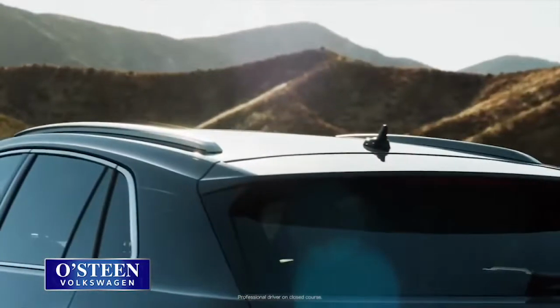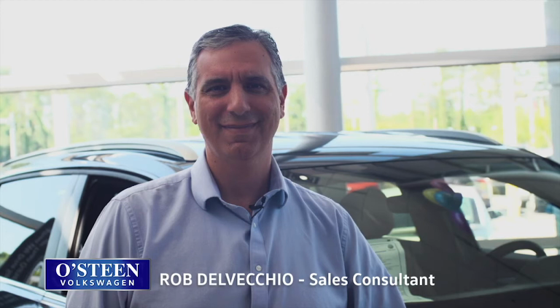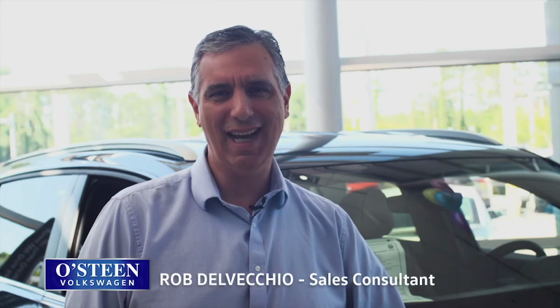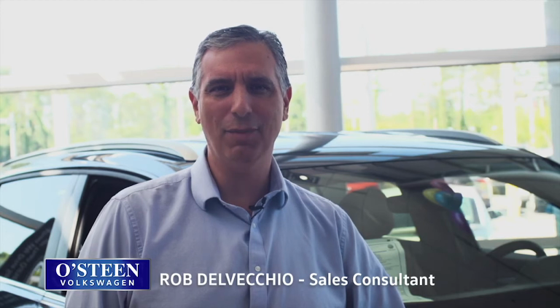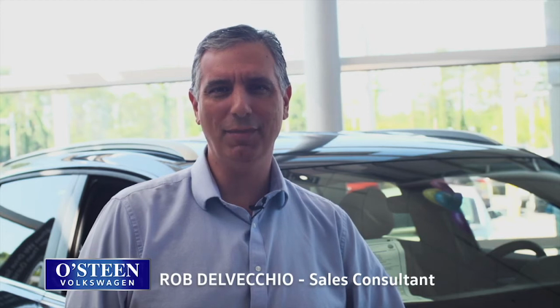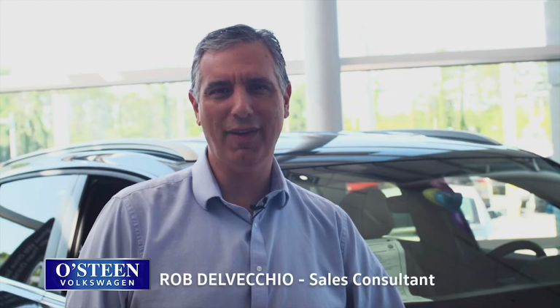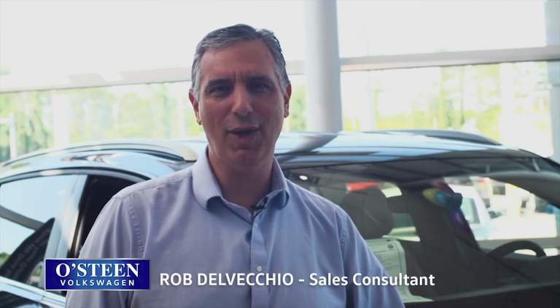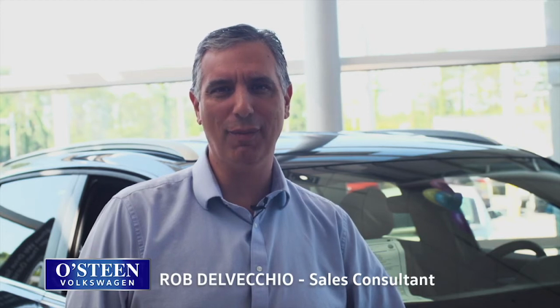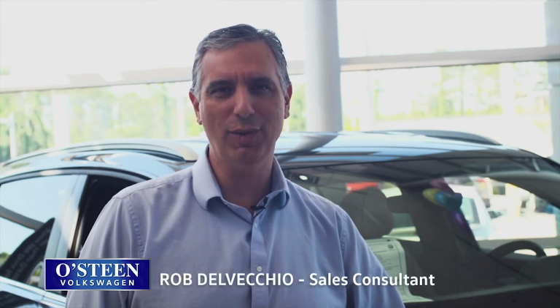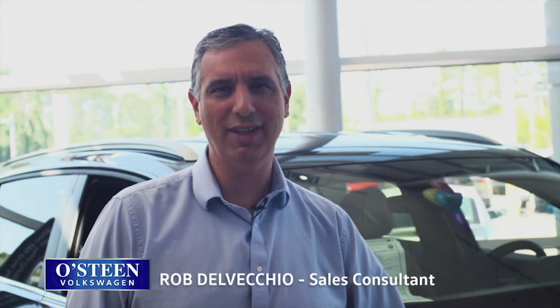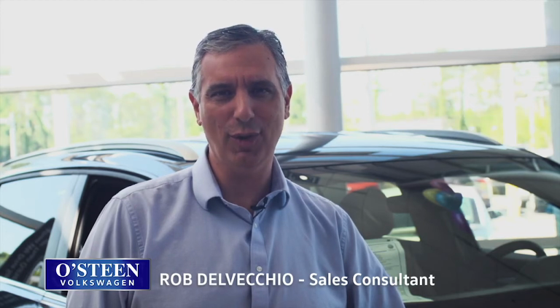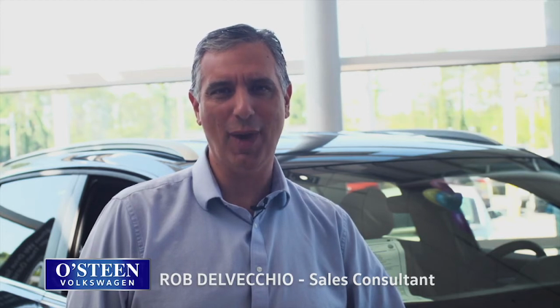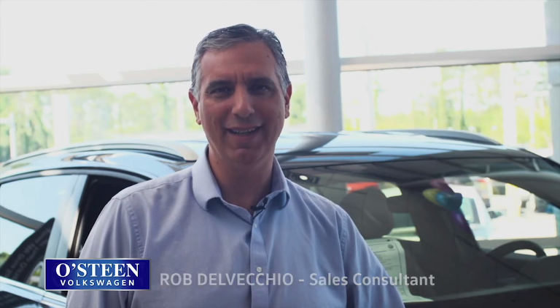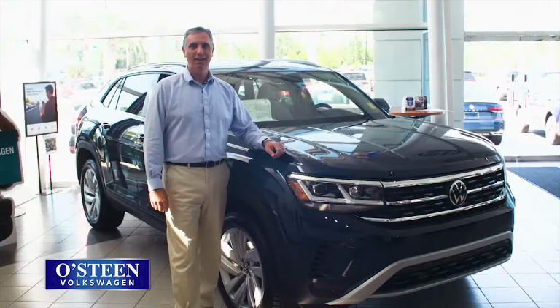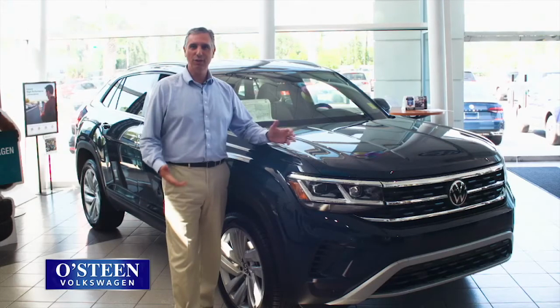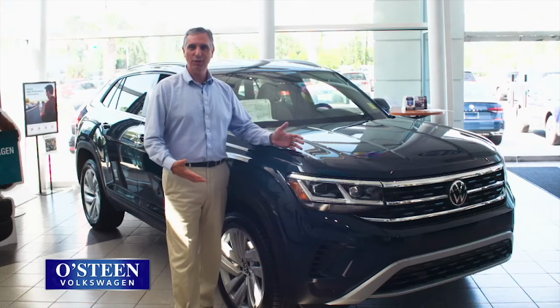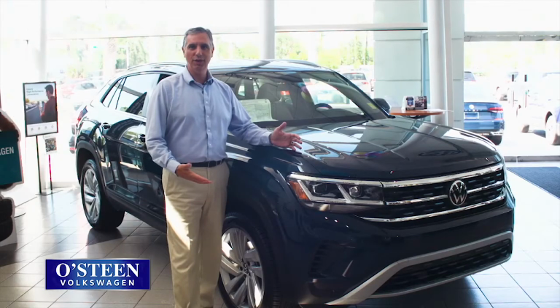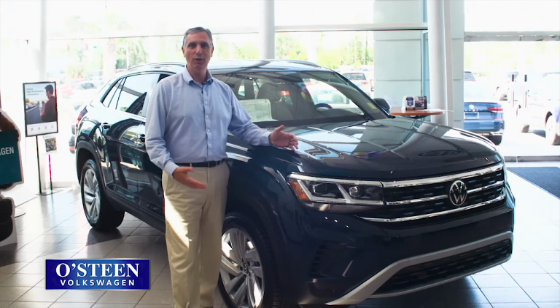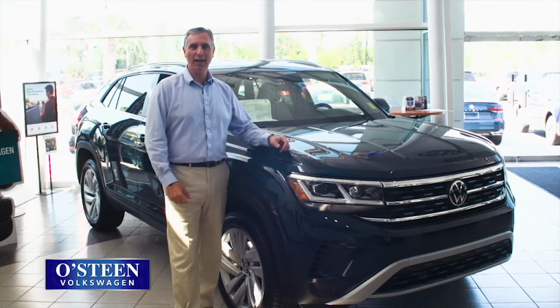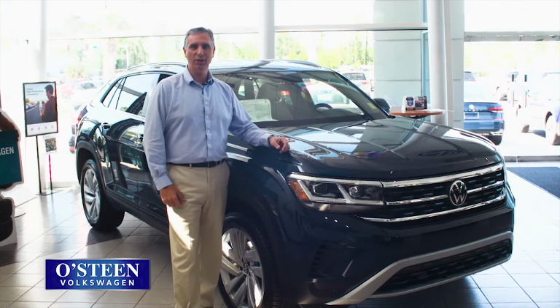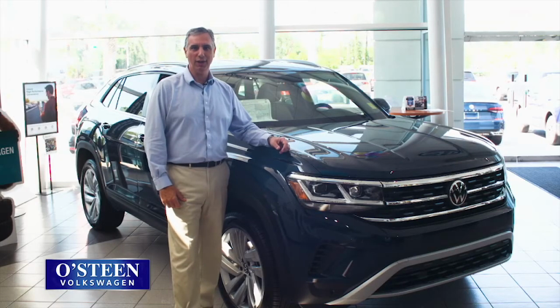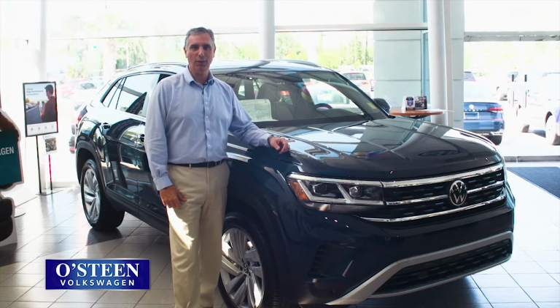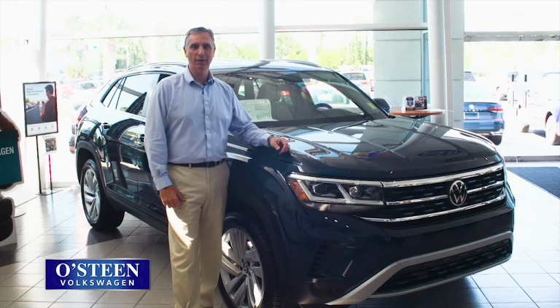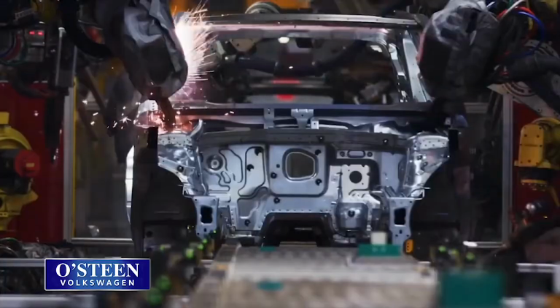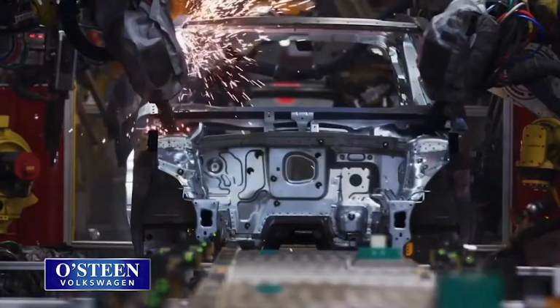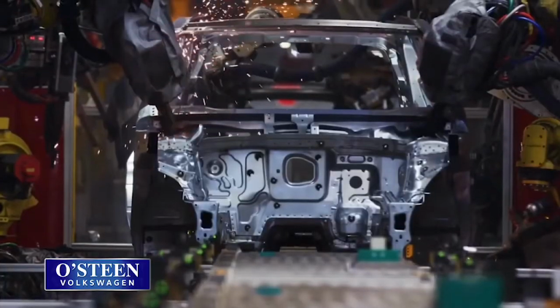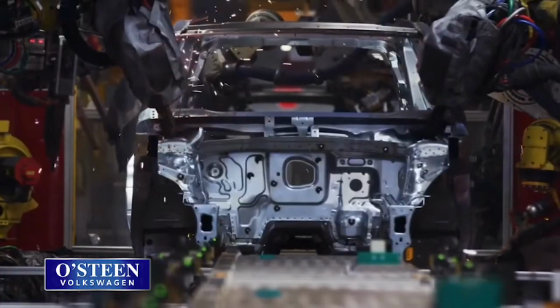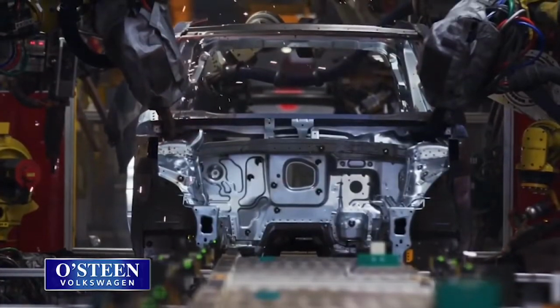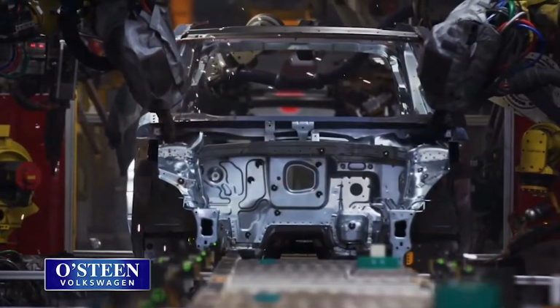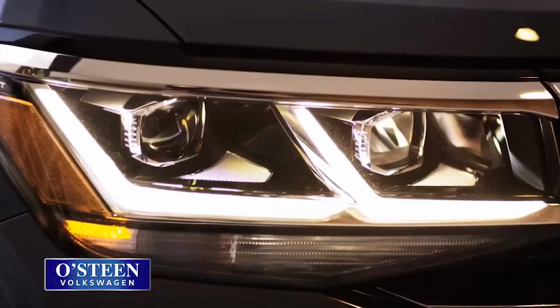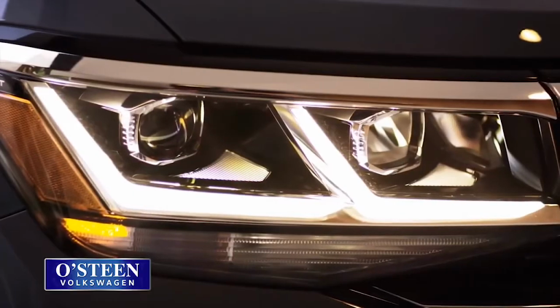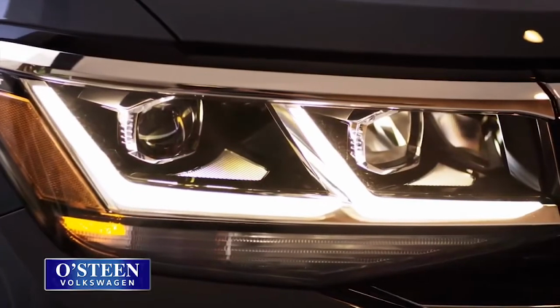Hi, I'm Rob Delvecchio from Osteen Volkswagen. Introducing the new Atlas Crossport, built in America with German engineering.